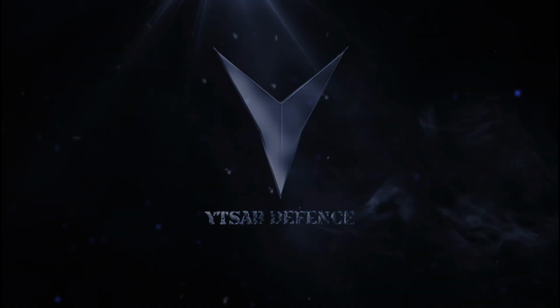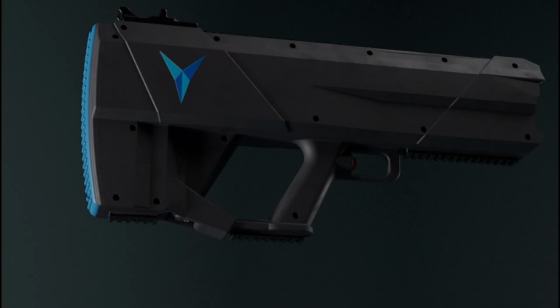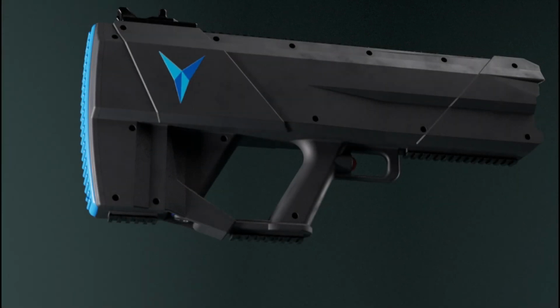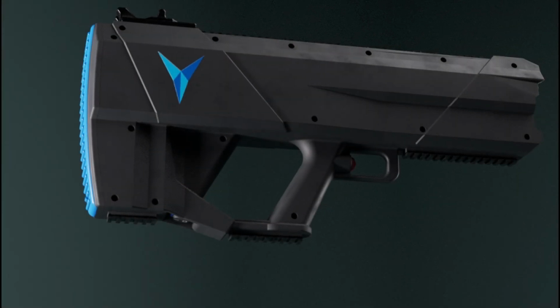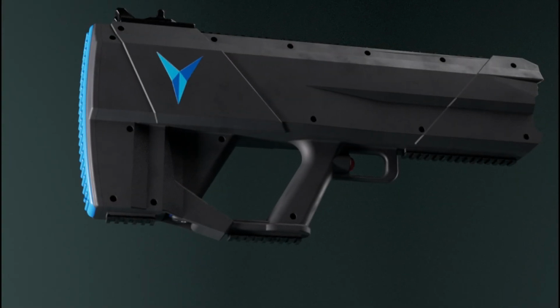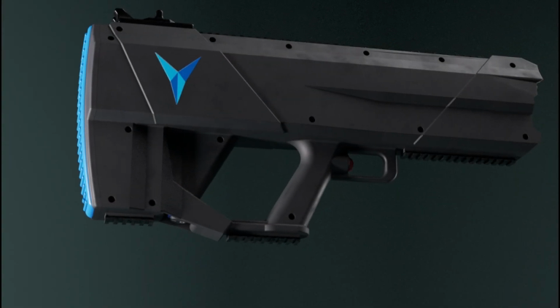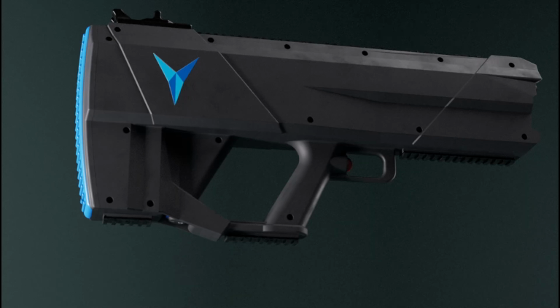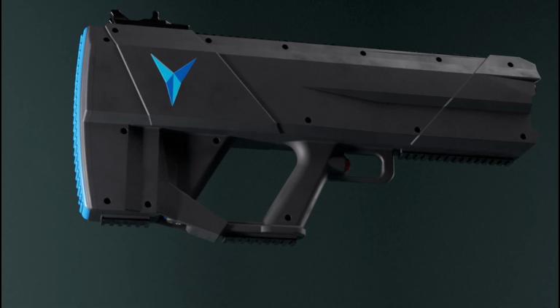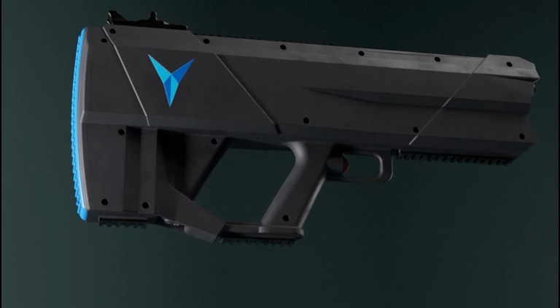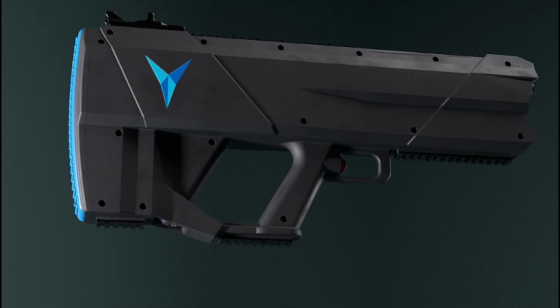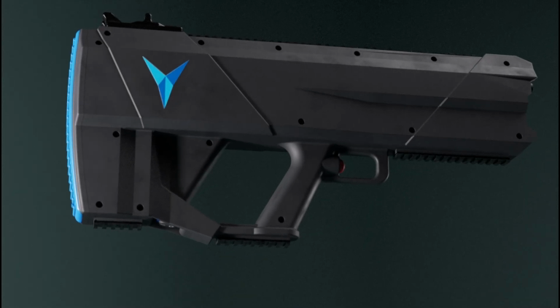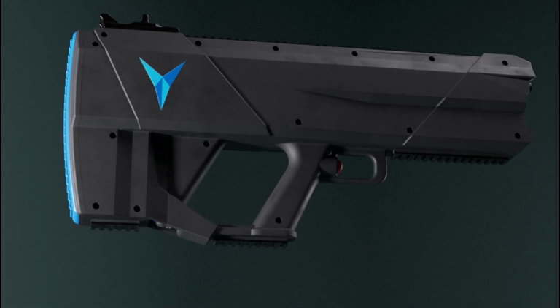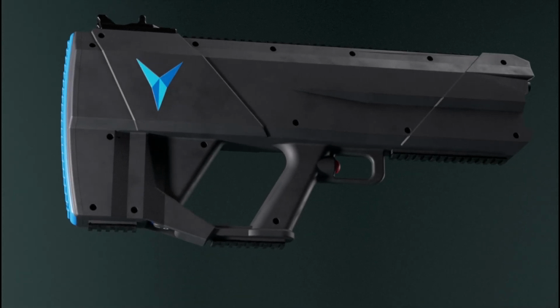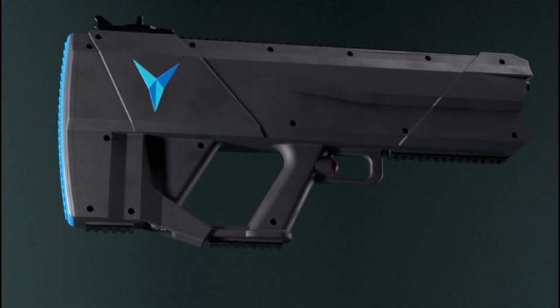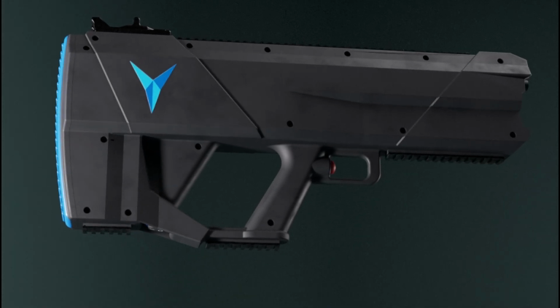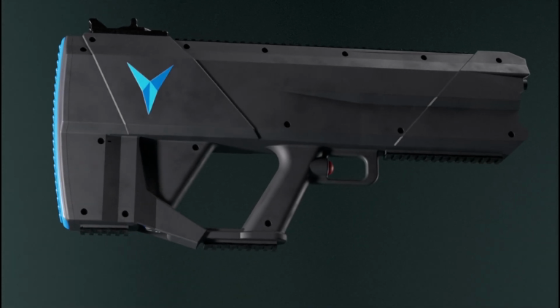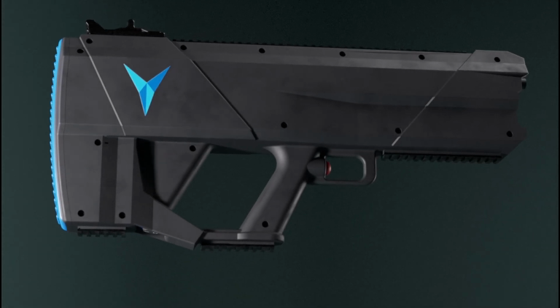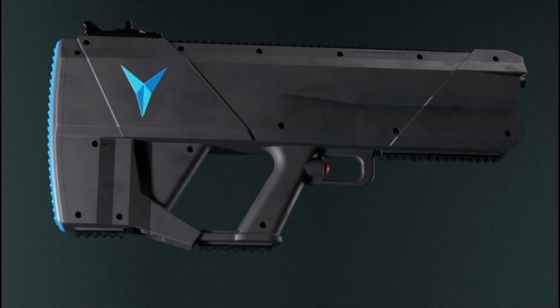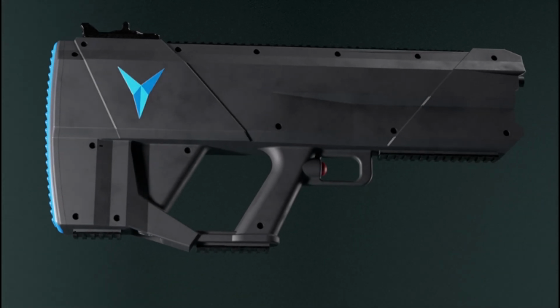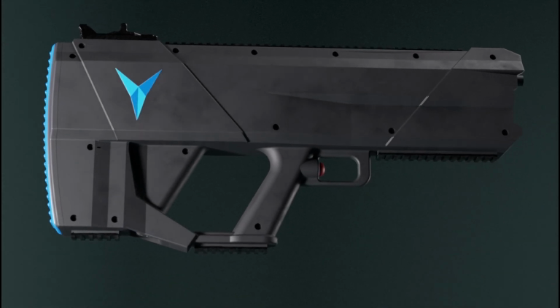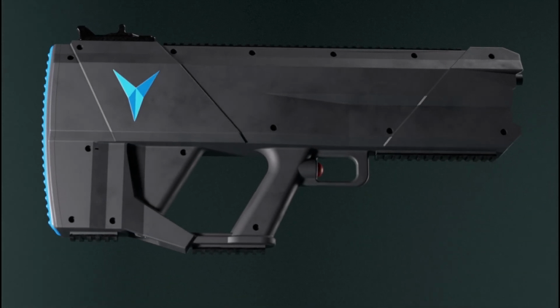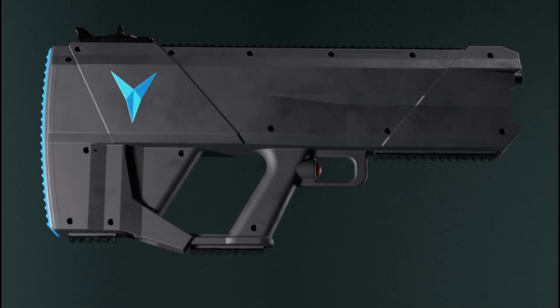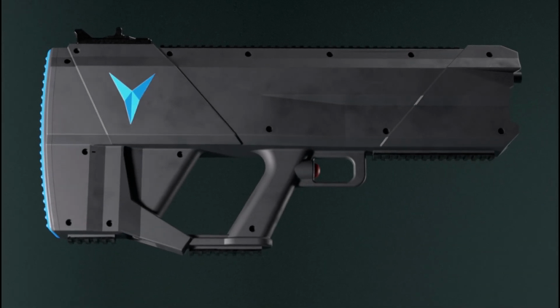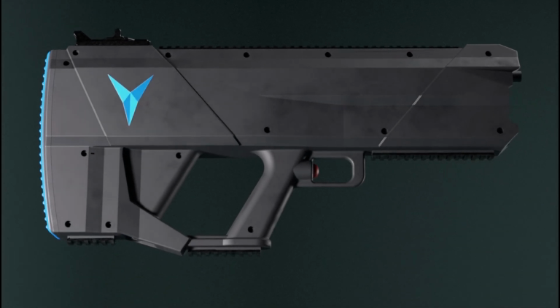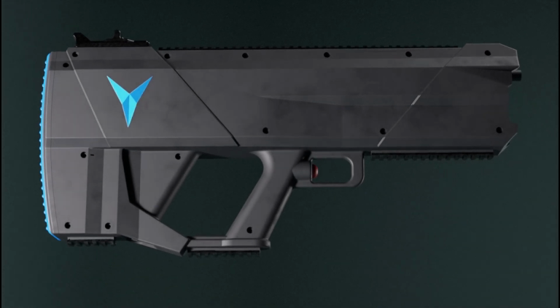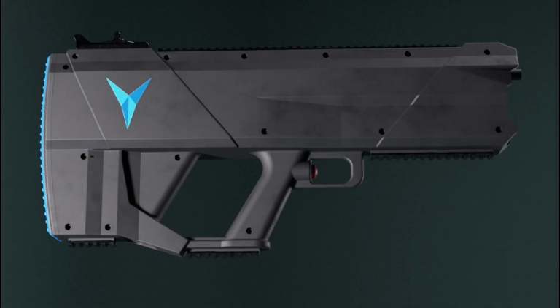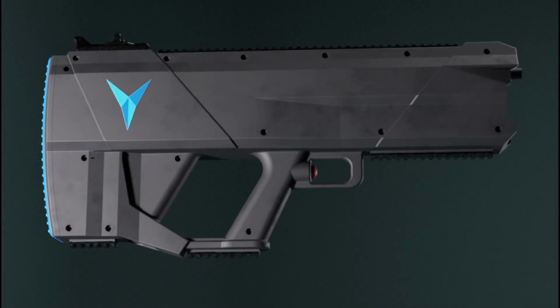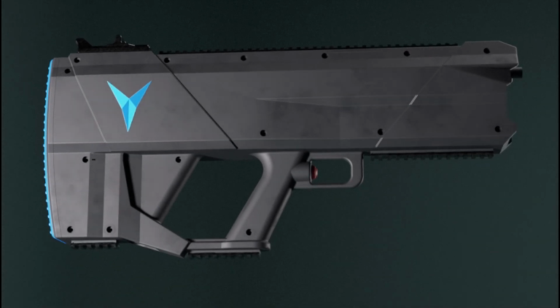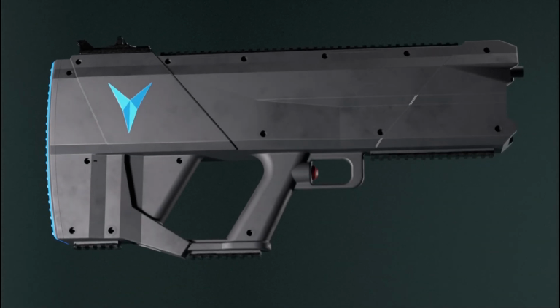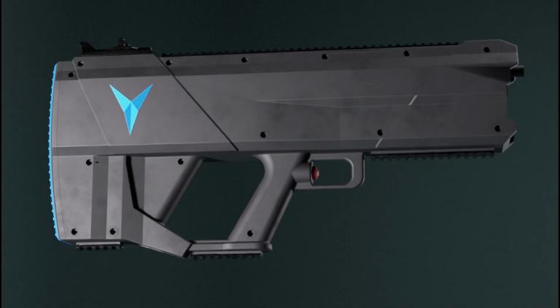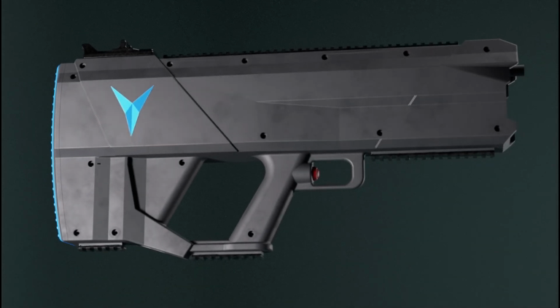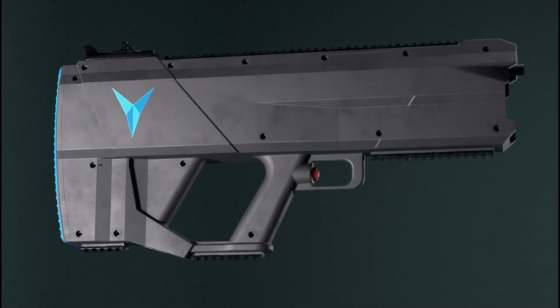Introducing Y-GUN, the first true electromagnetic firearm produced by leading defense manufacturers.